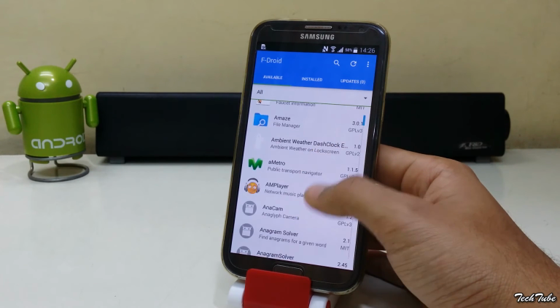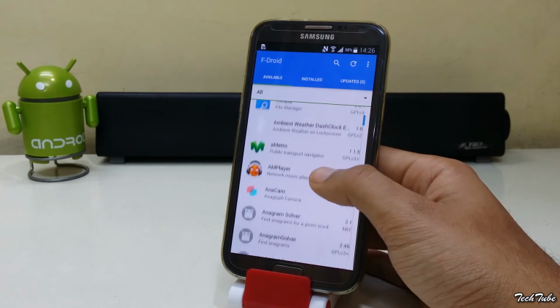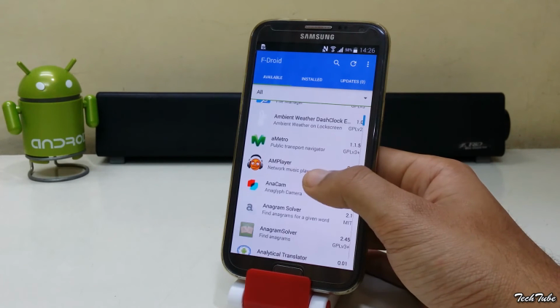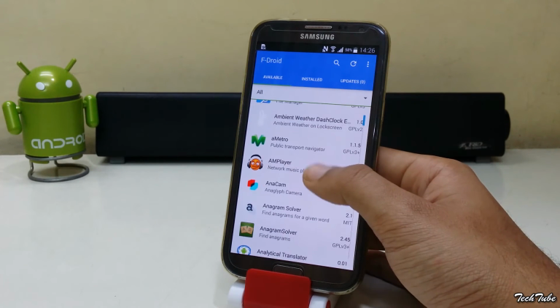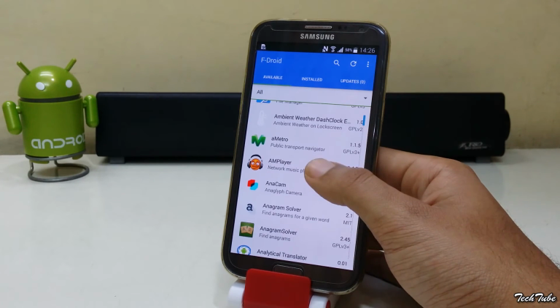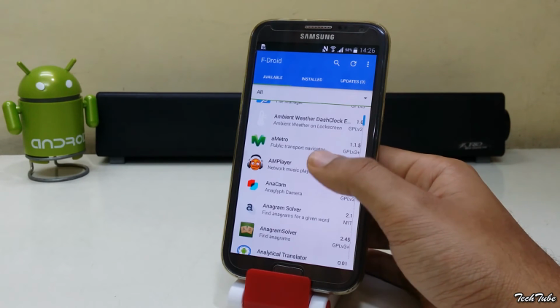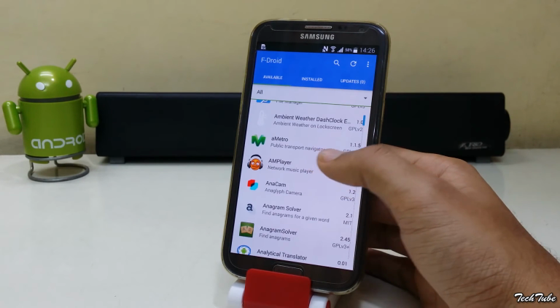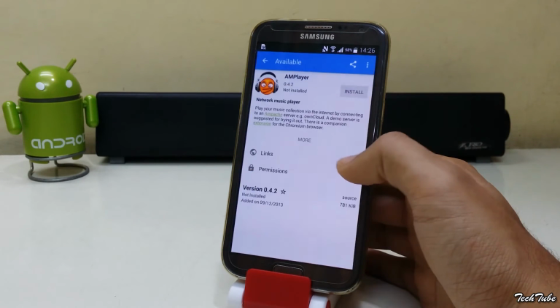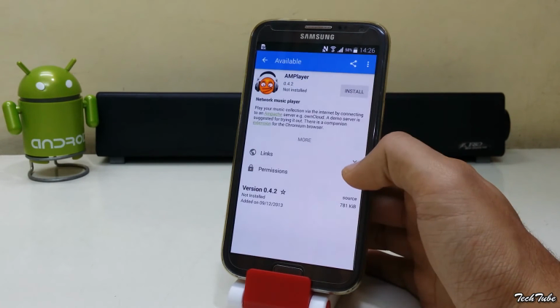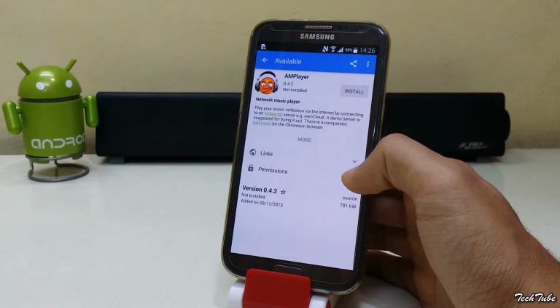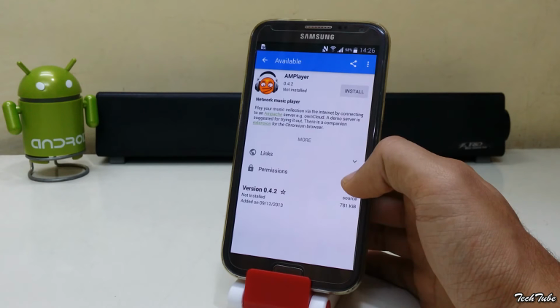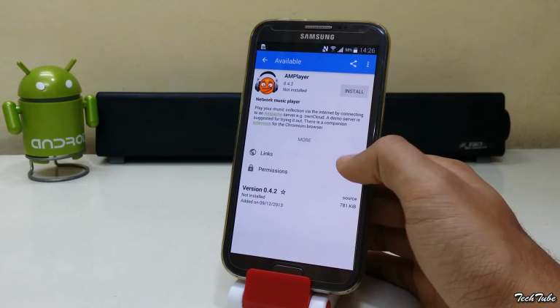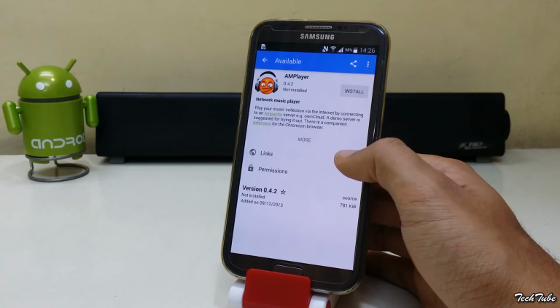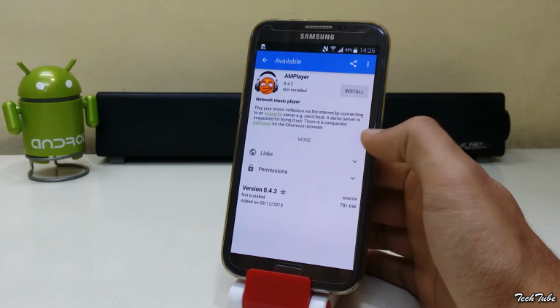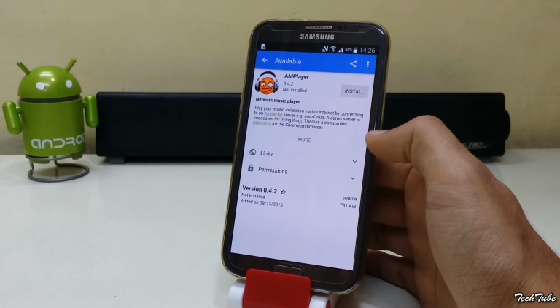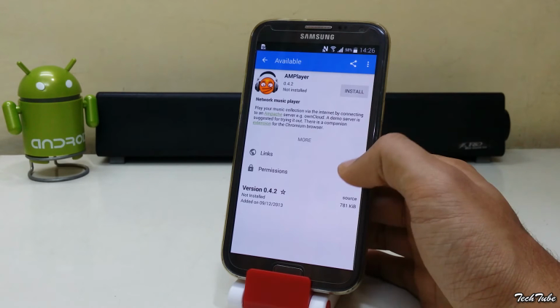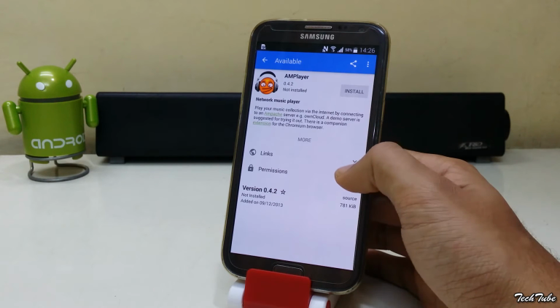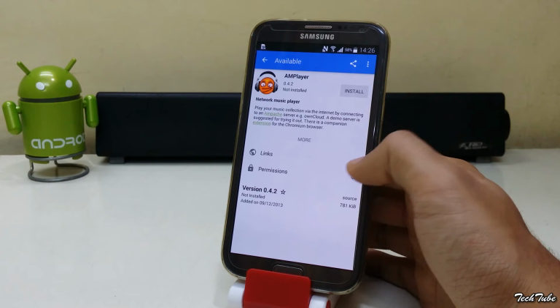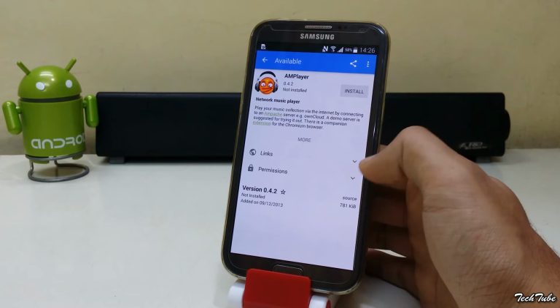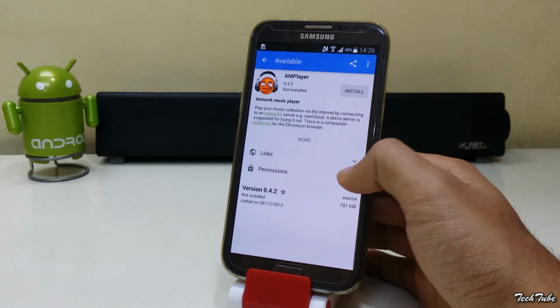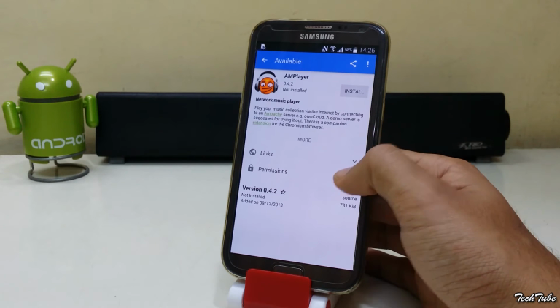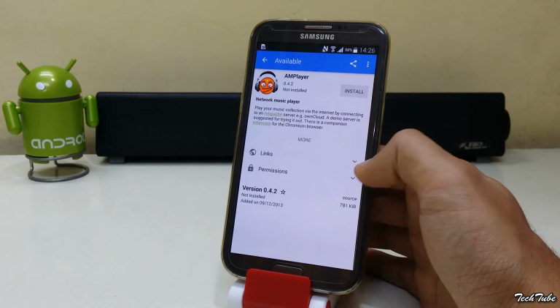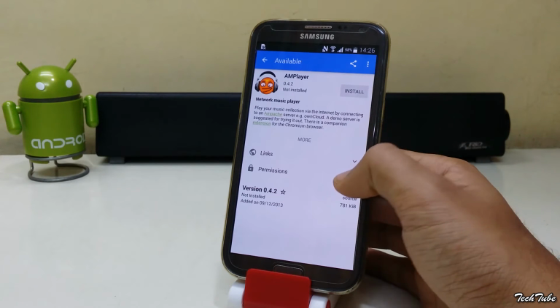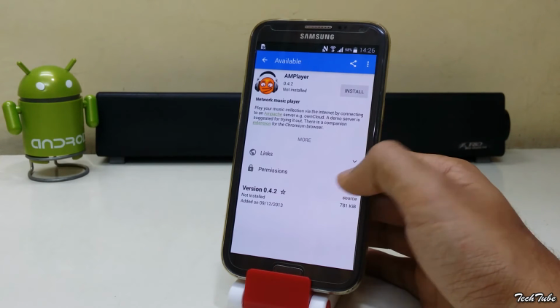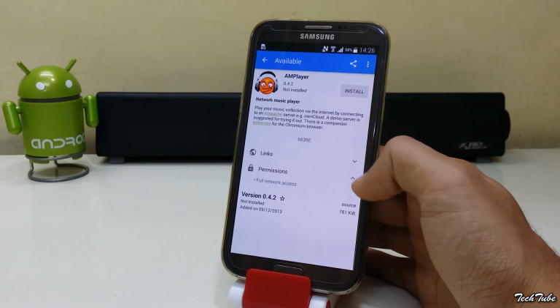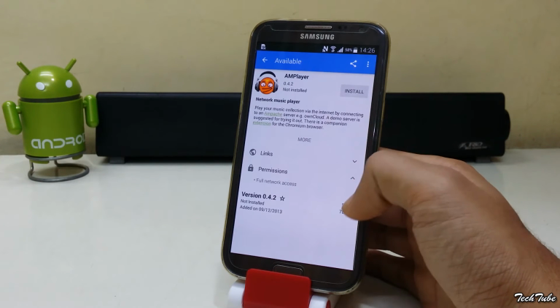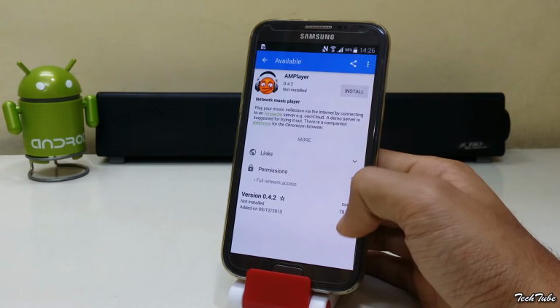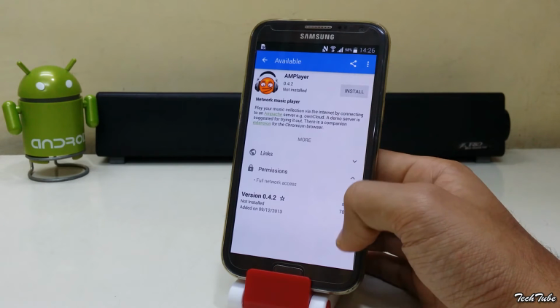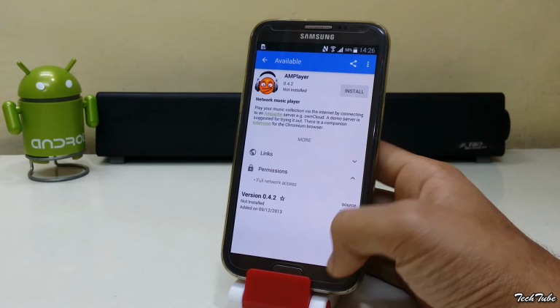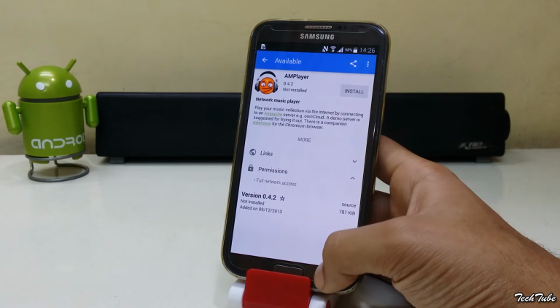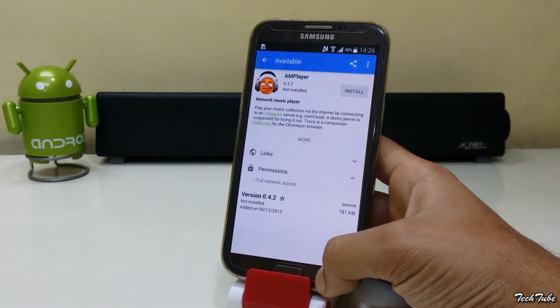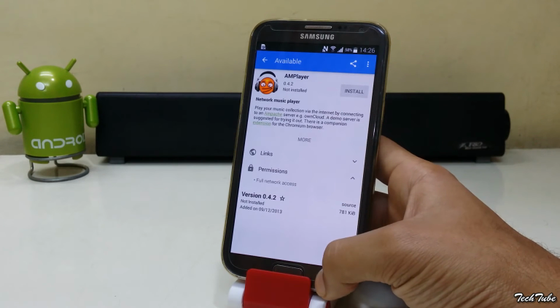Another feature of F-Droid is that all apps you find on F-Droid are free of ads, pop-ups, and even in-app purchases.